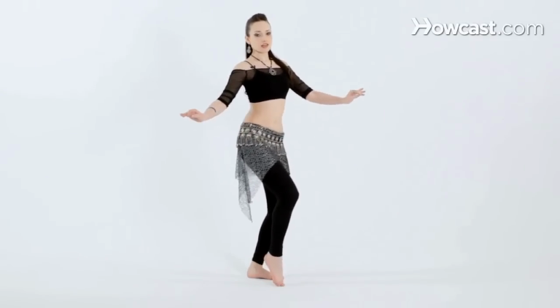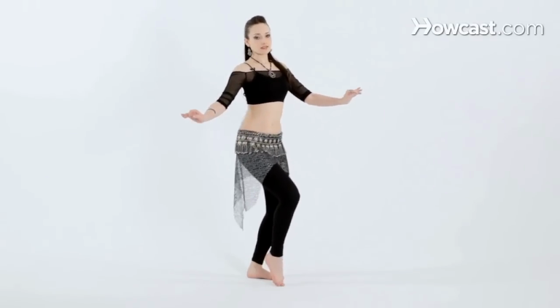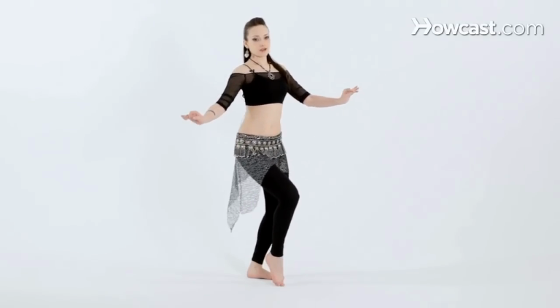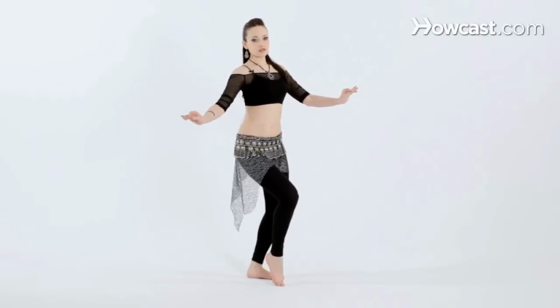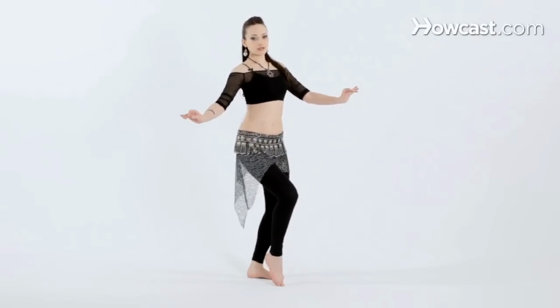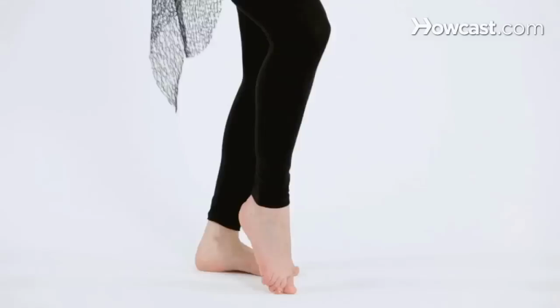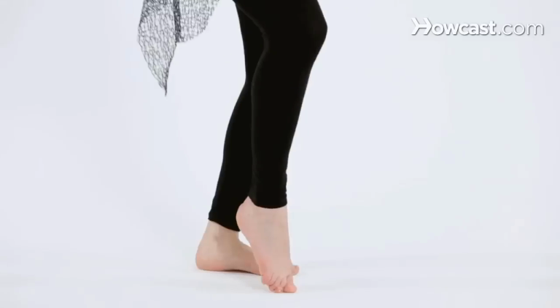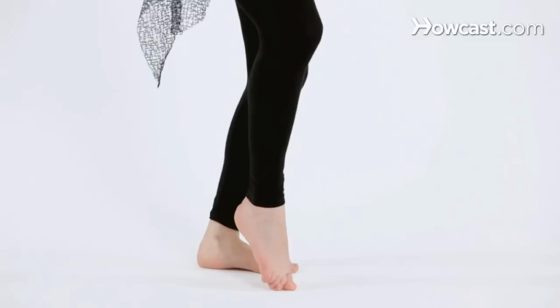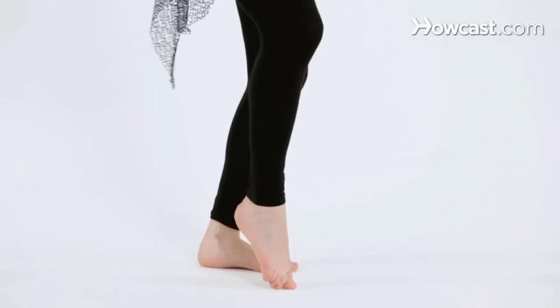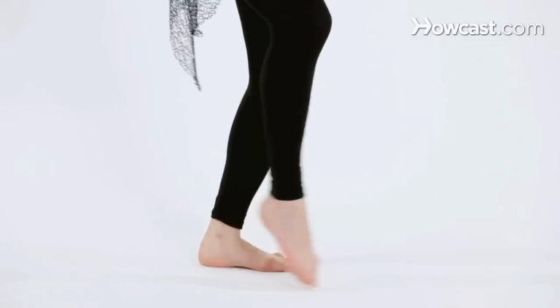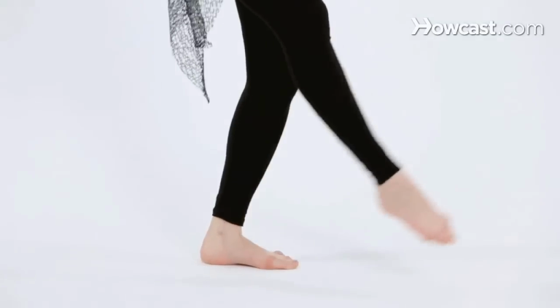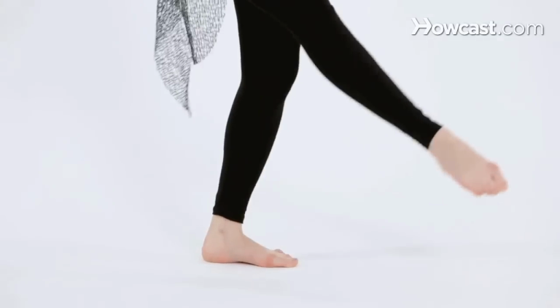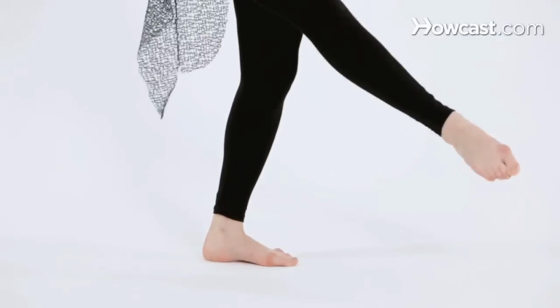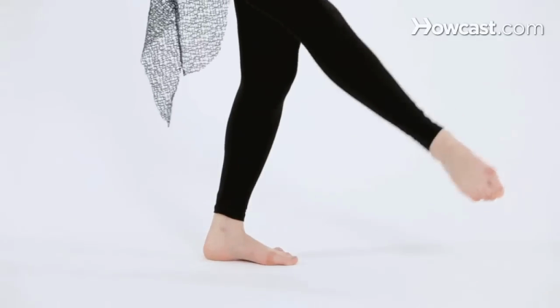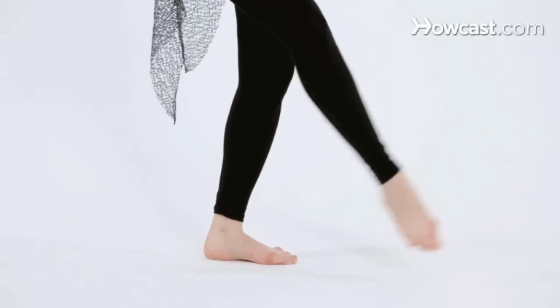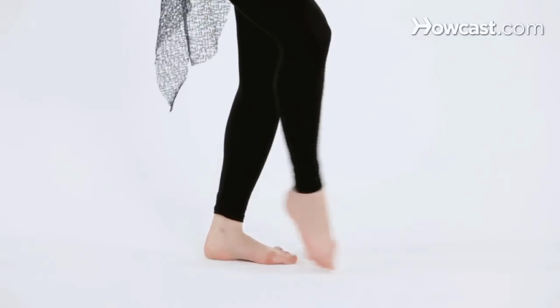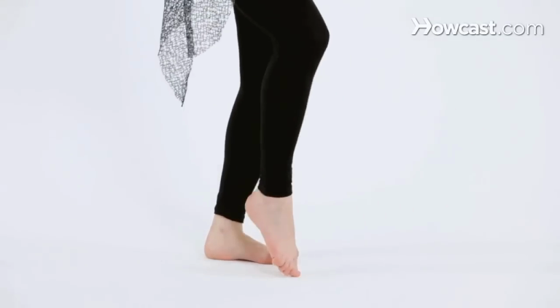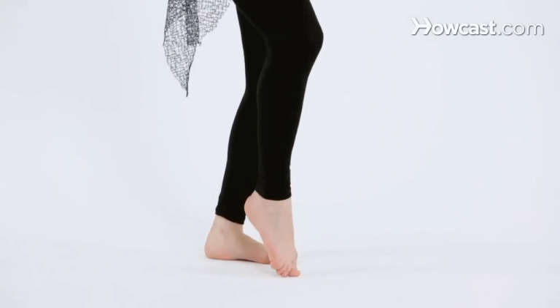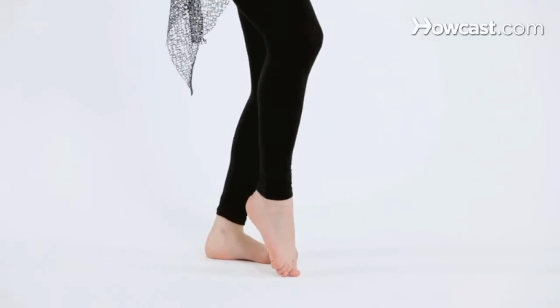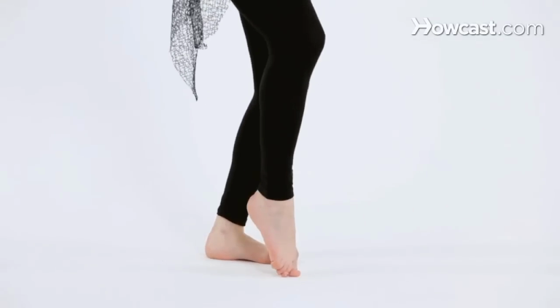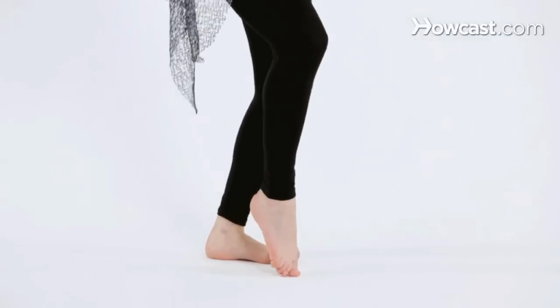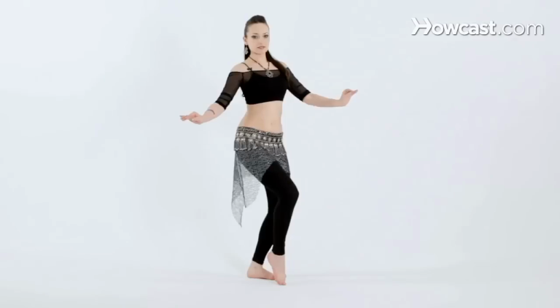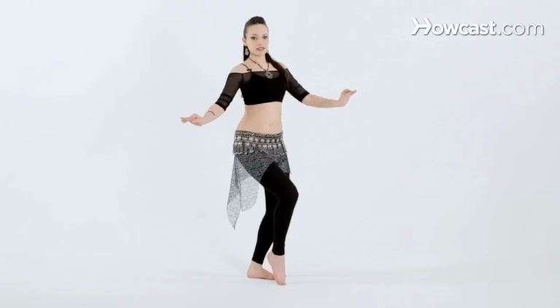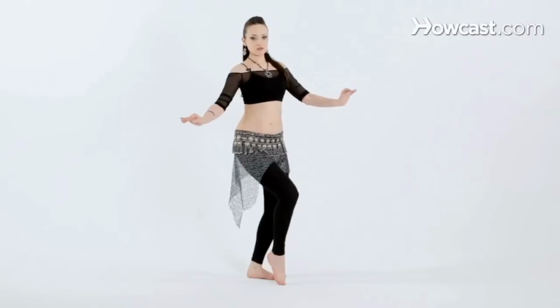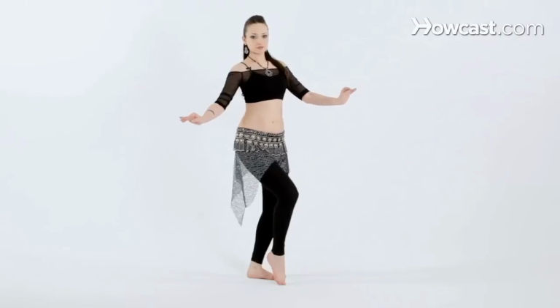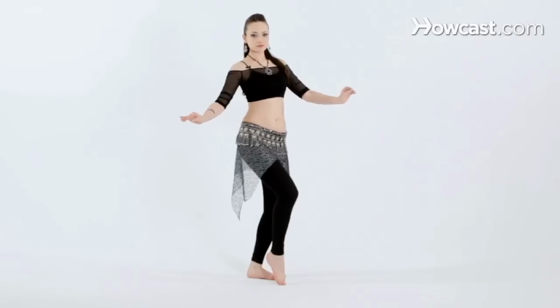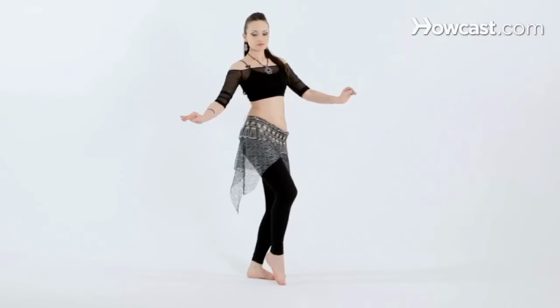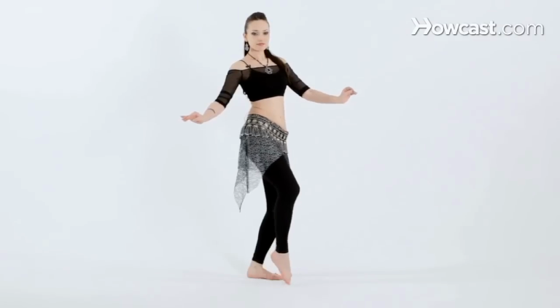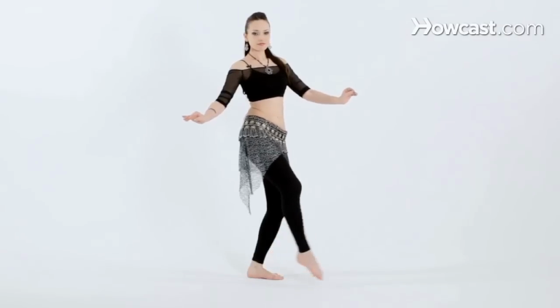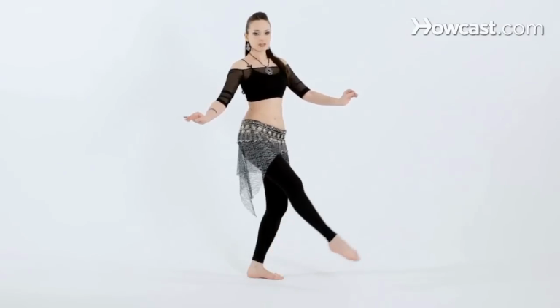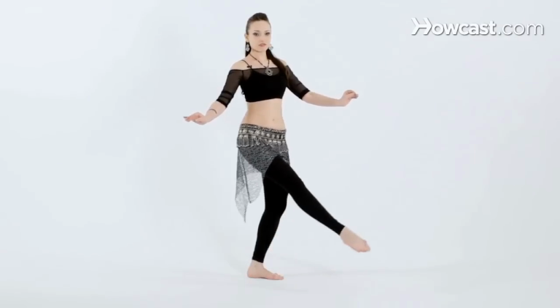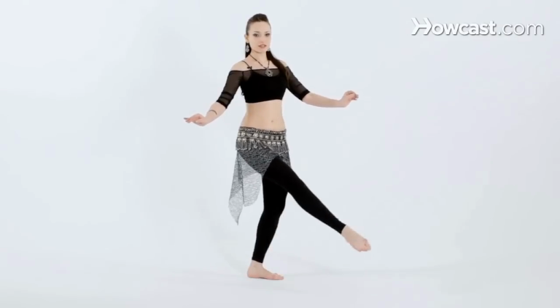And down and release. Let's try that with music — down and release.